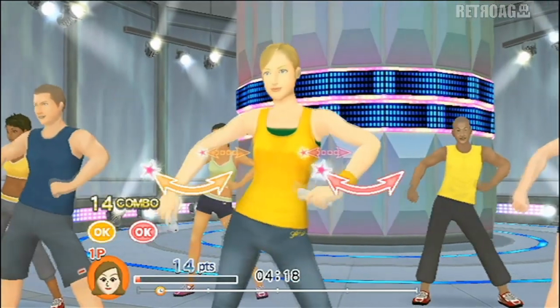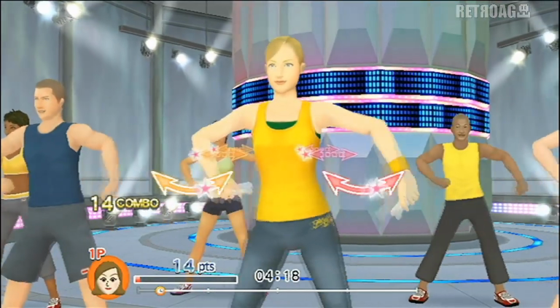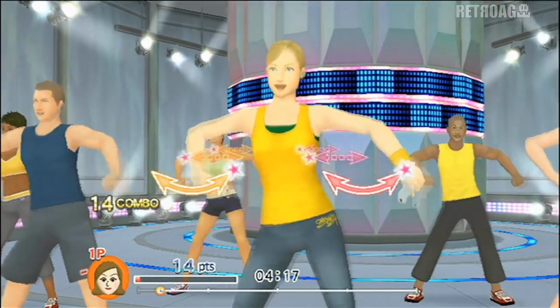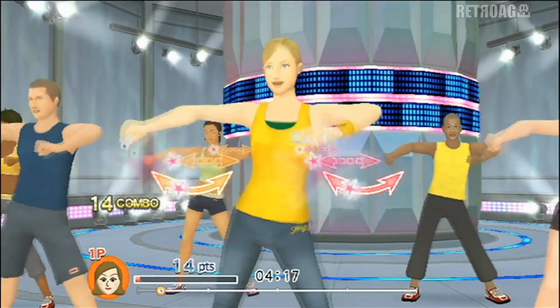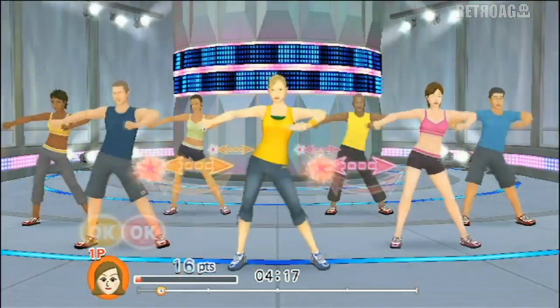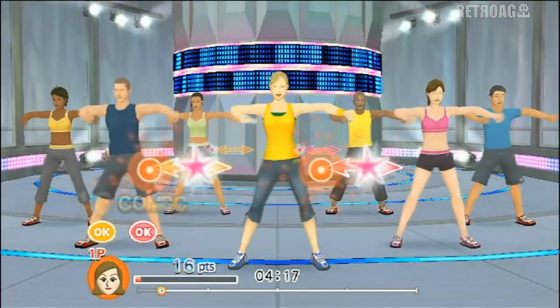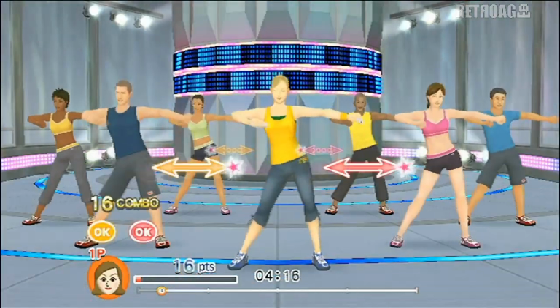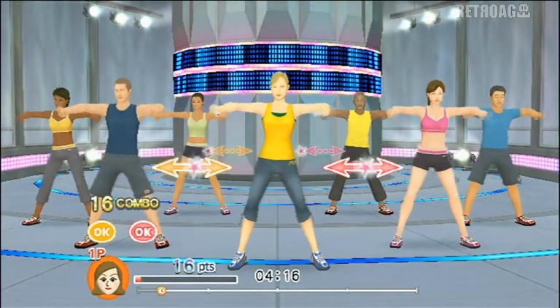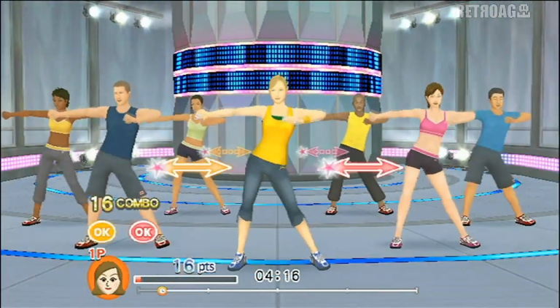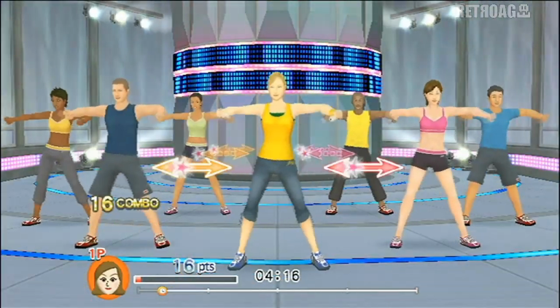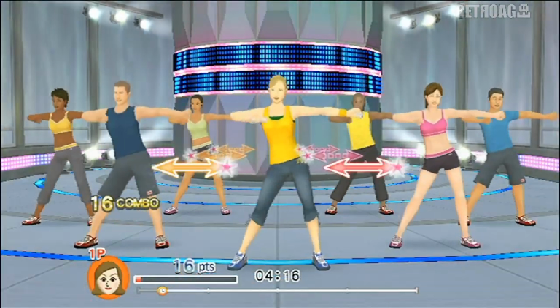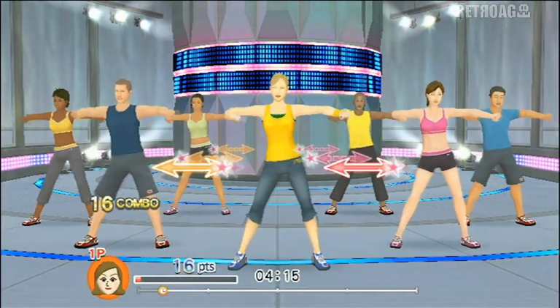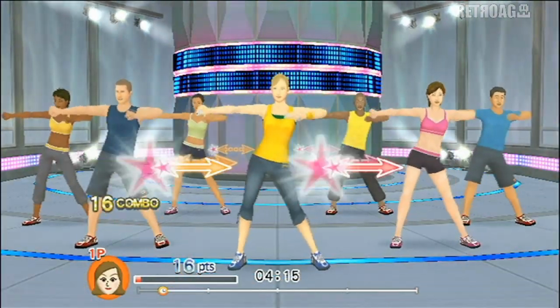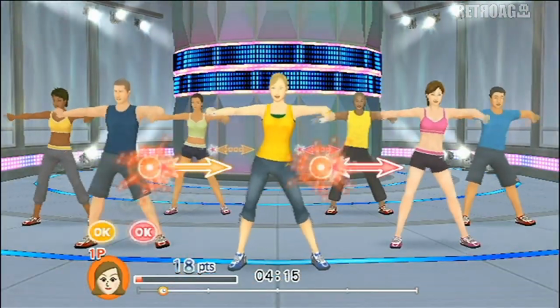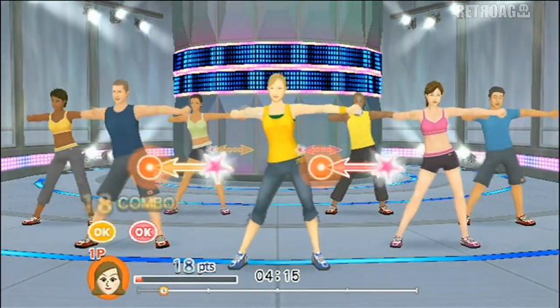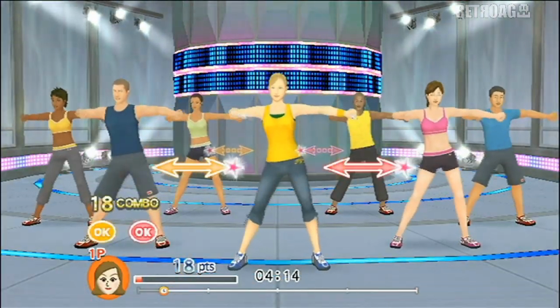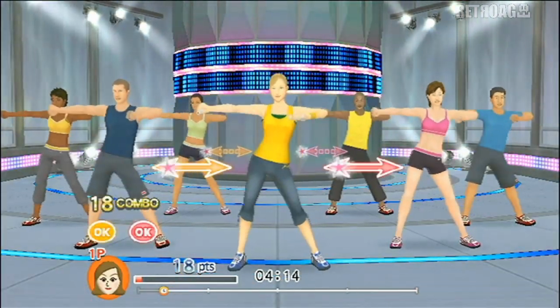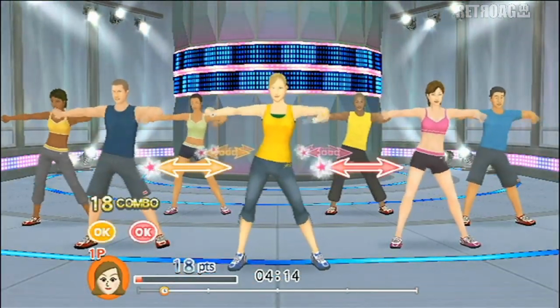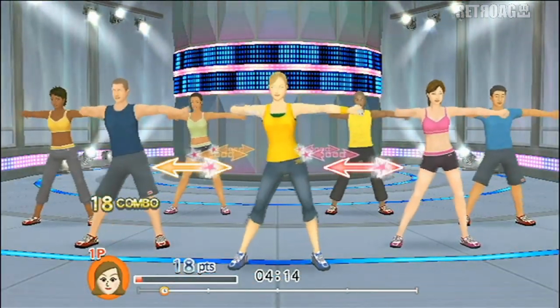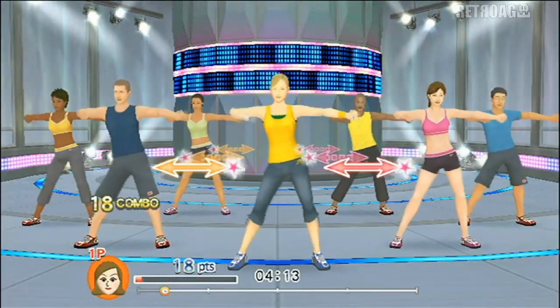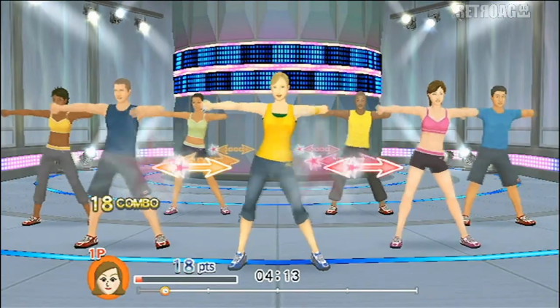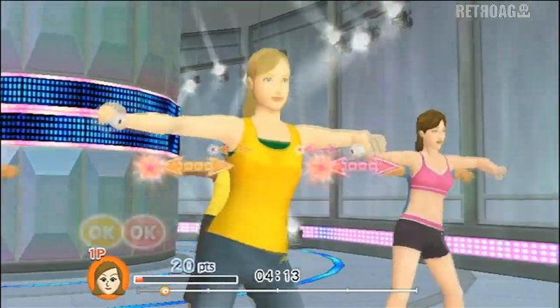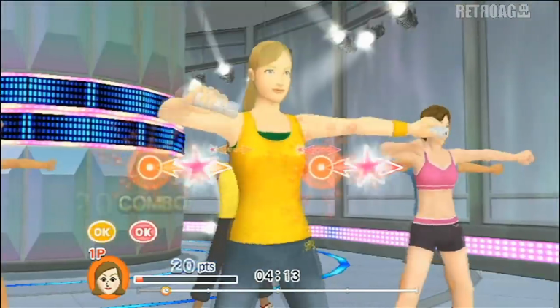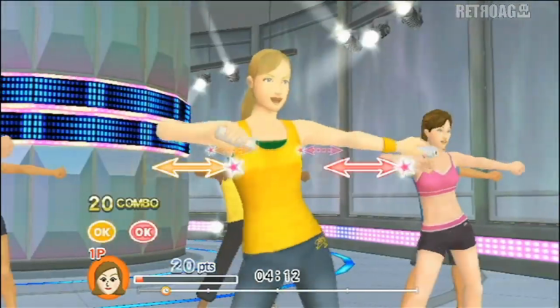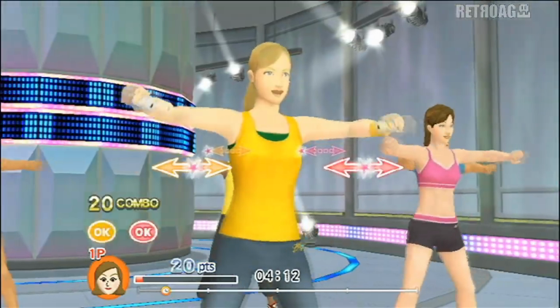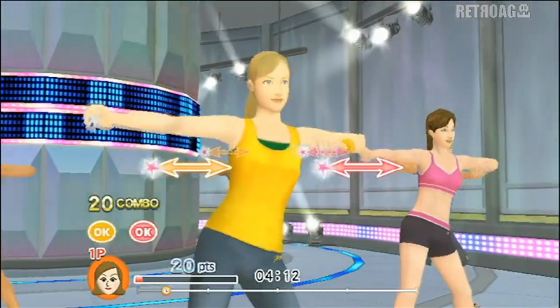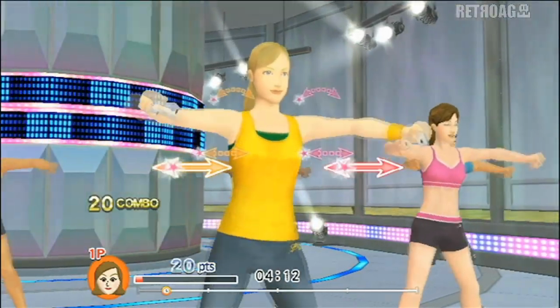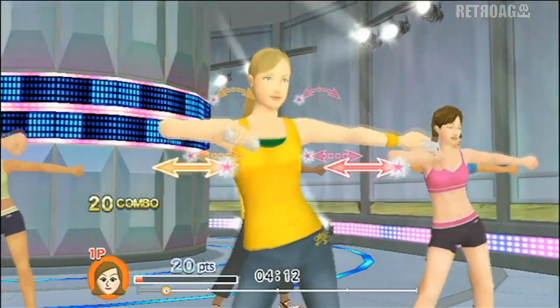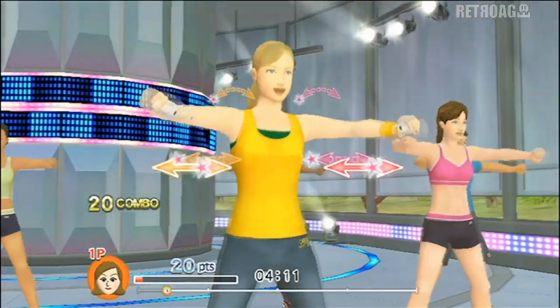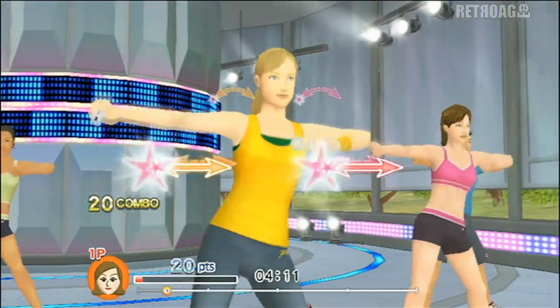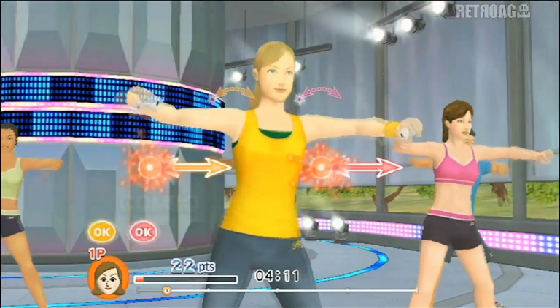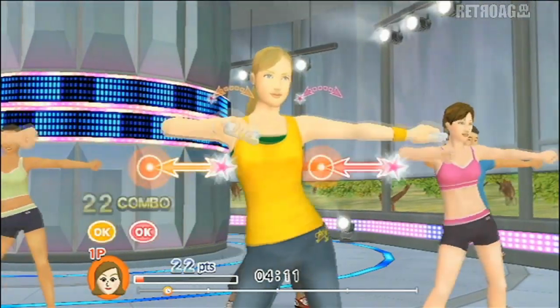Shoulder height now. Keep those elbows in place. Yes! Four, three, two.